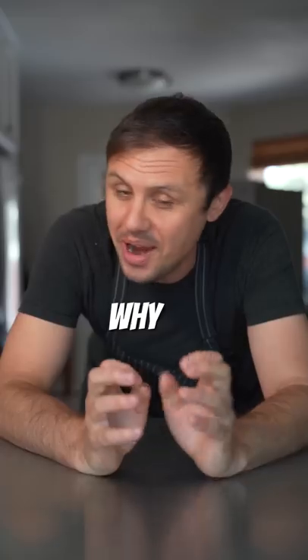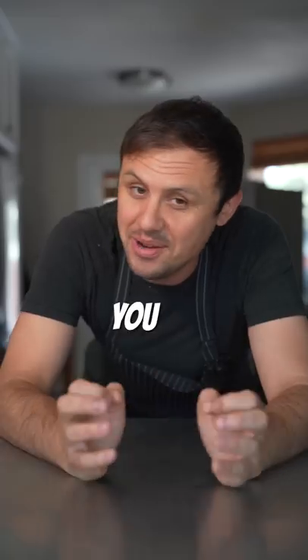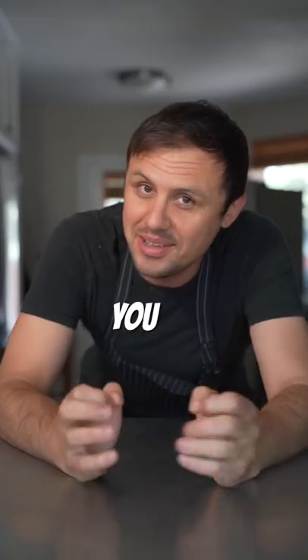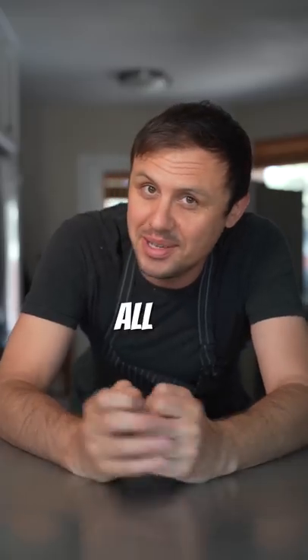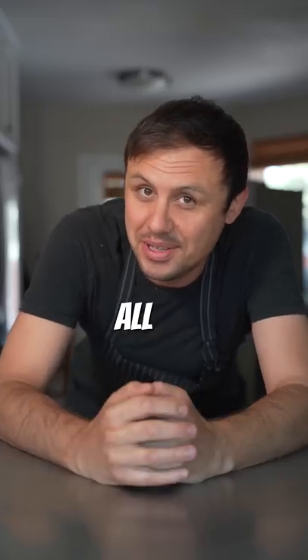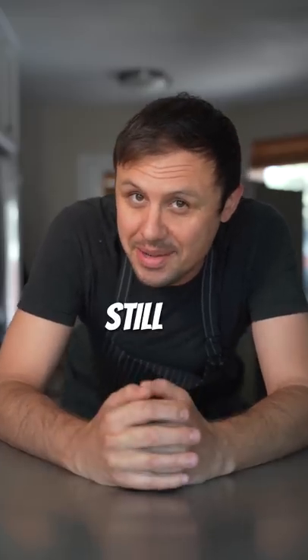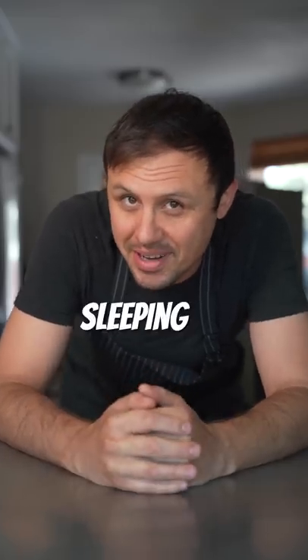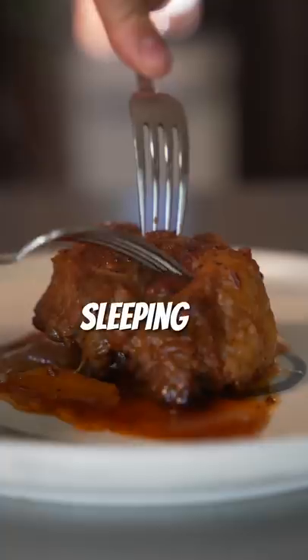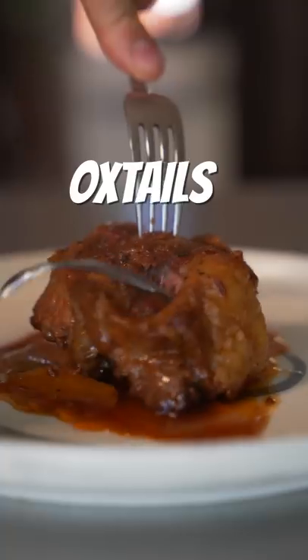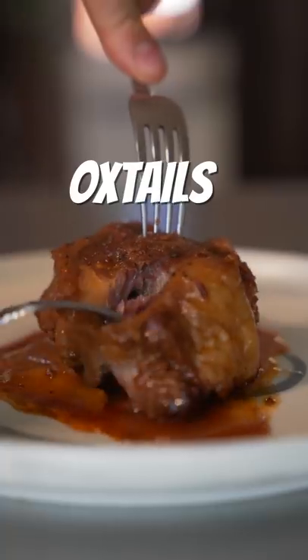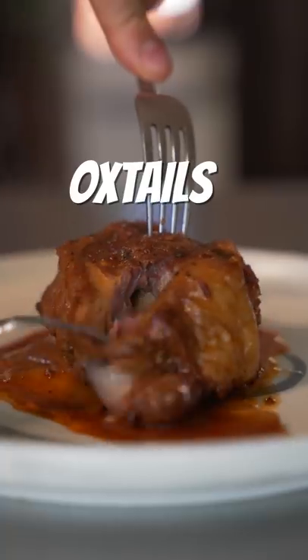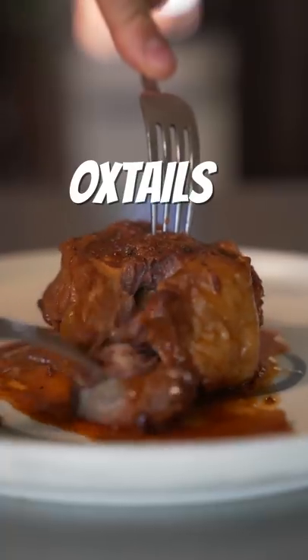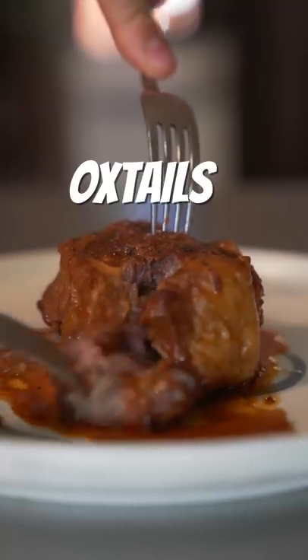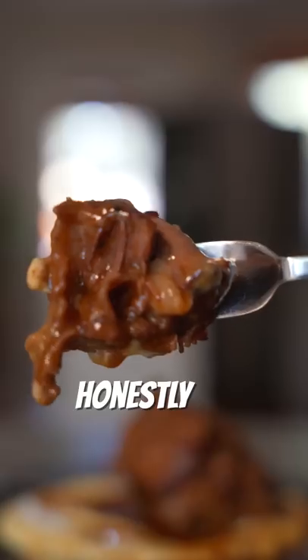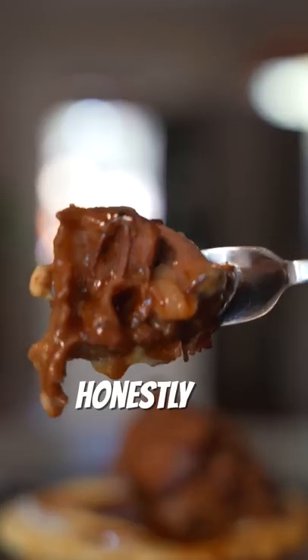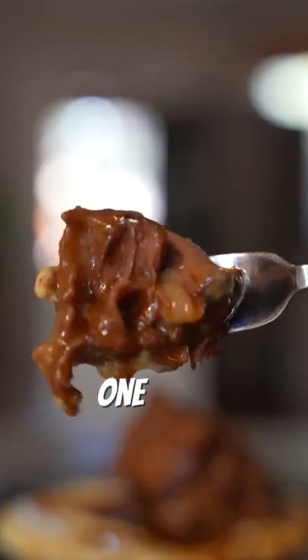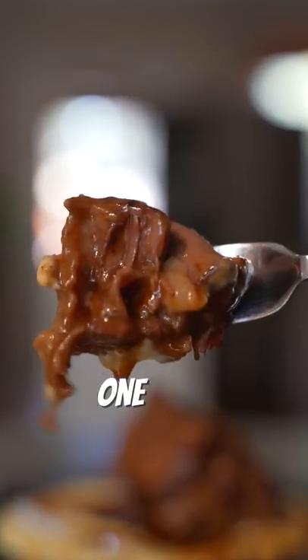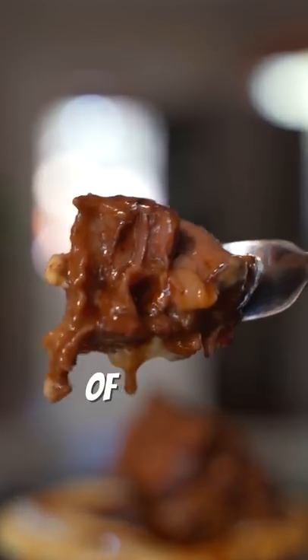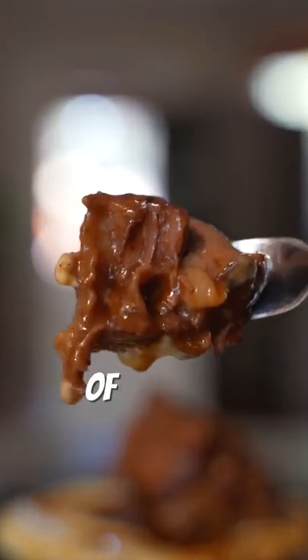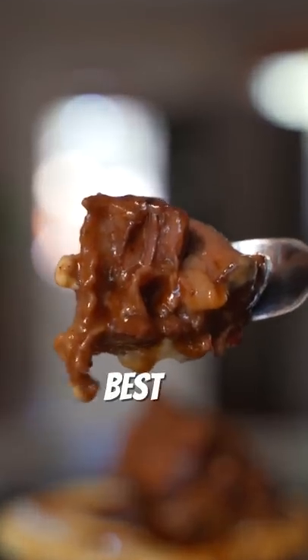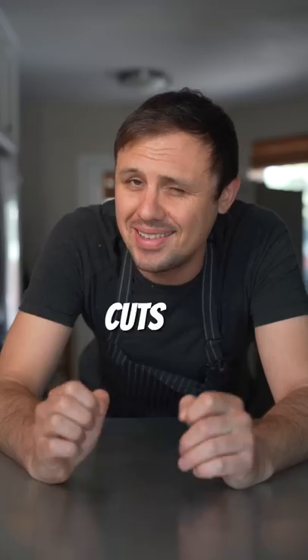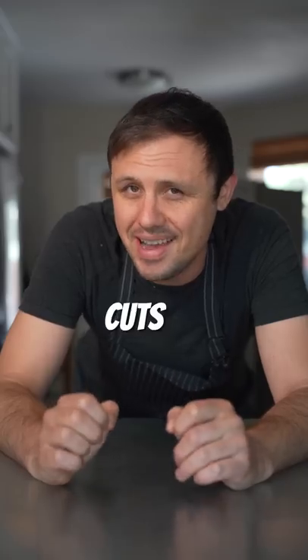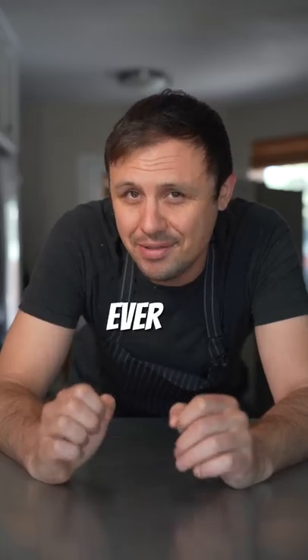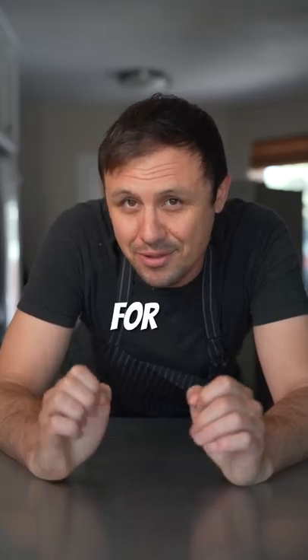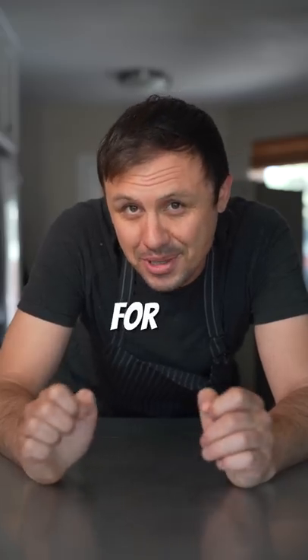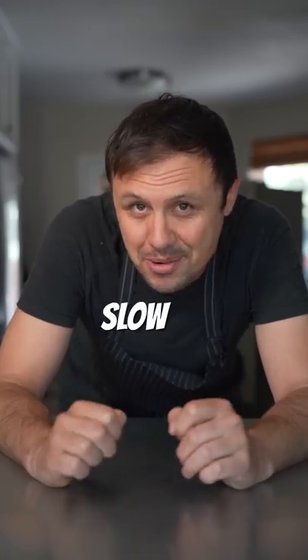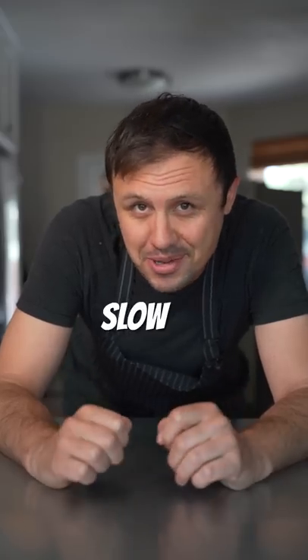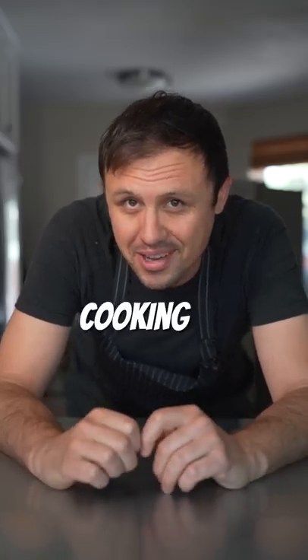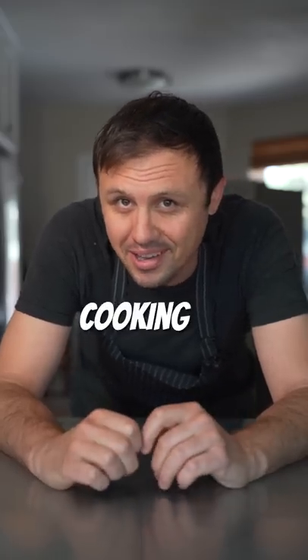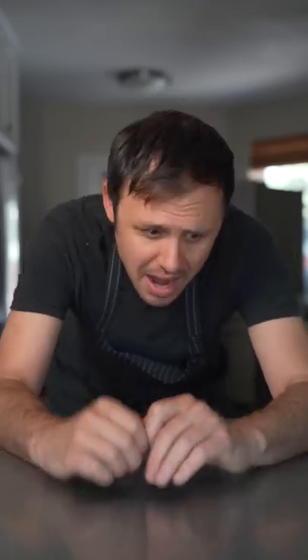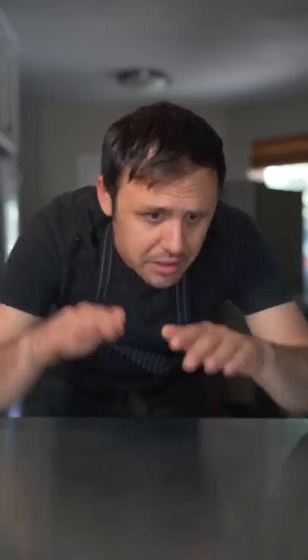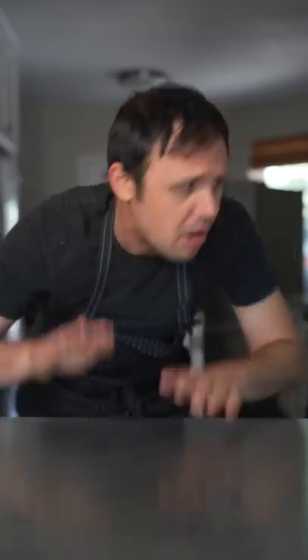Why are you all still sleeping on oxtails? Honestly, one of the best cuts ever for slow cooking. Now let's go!